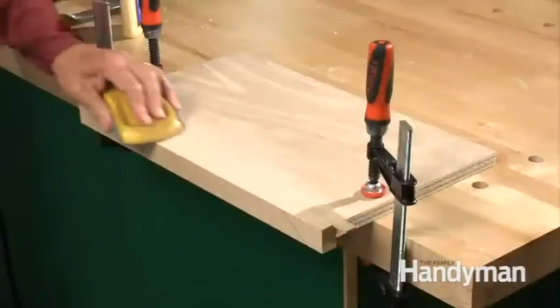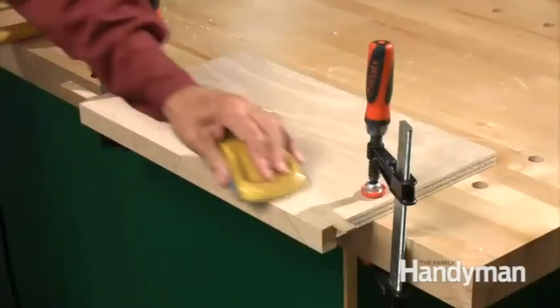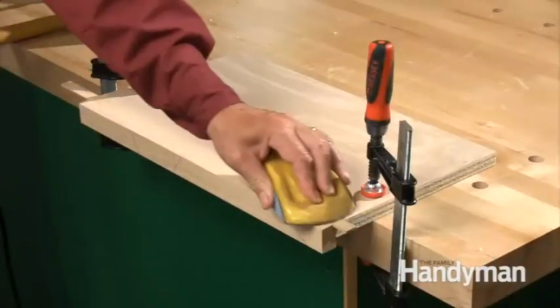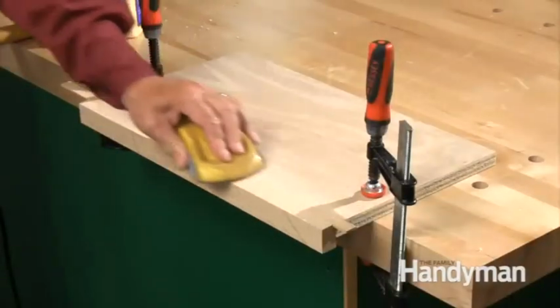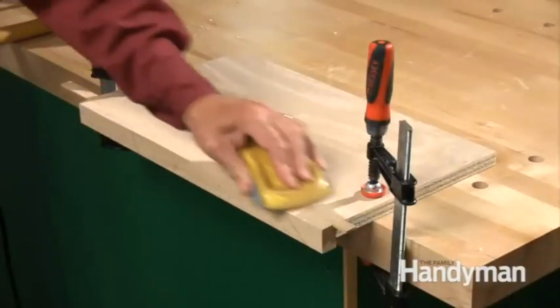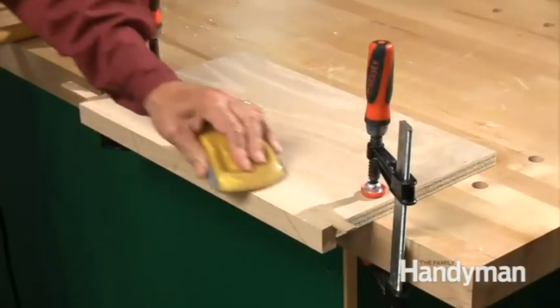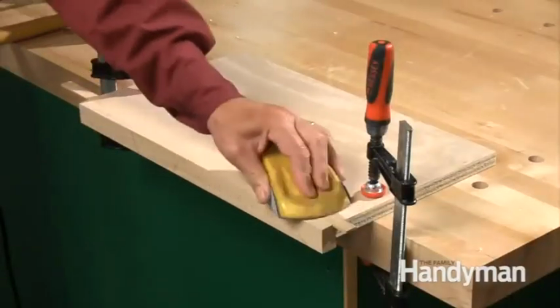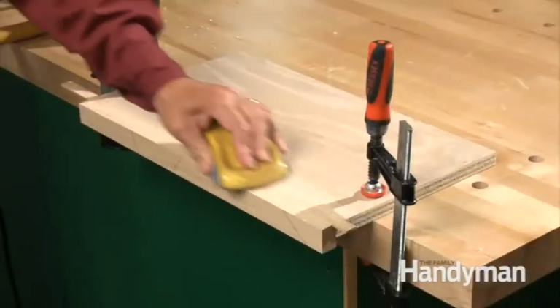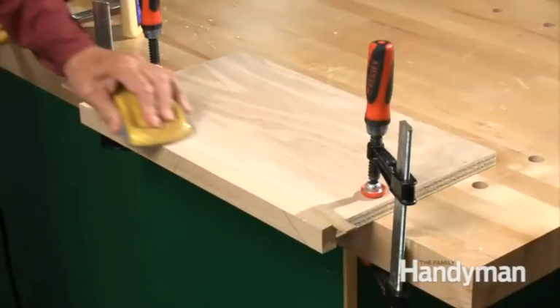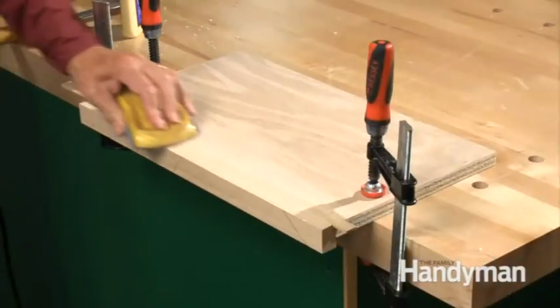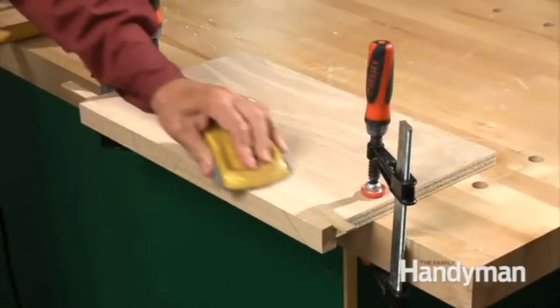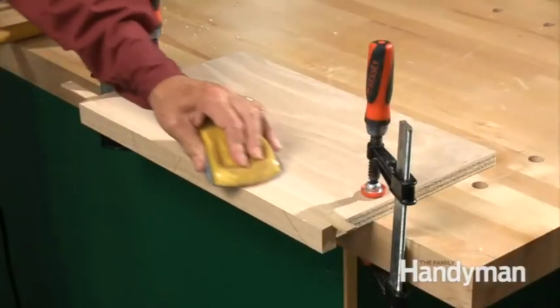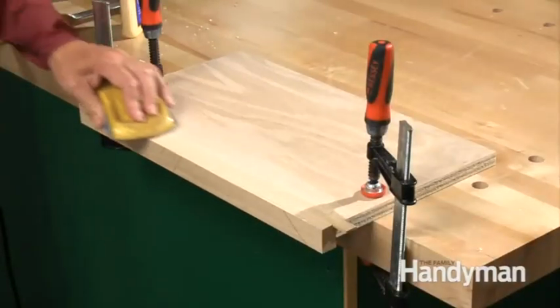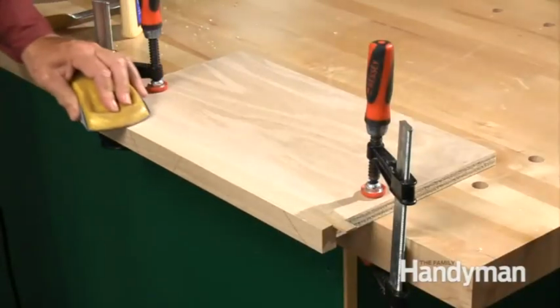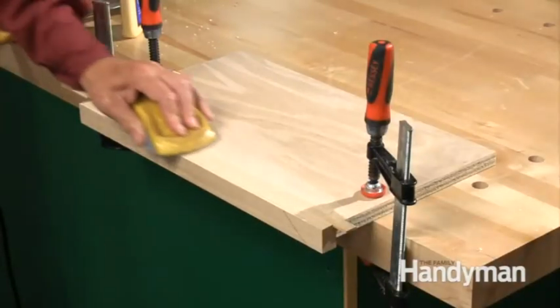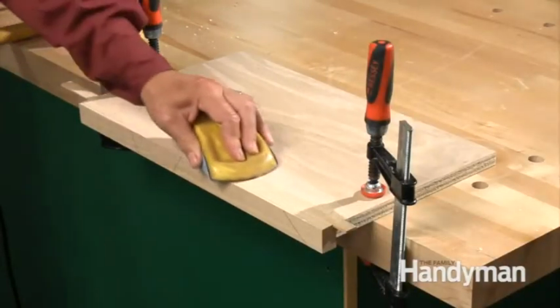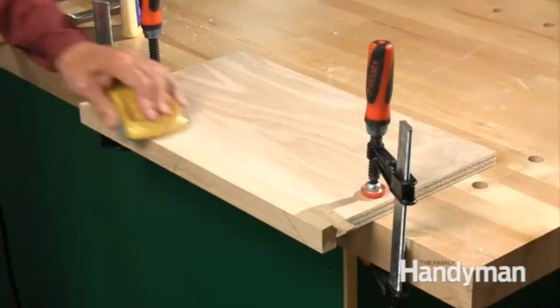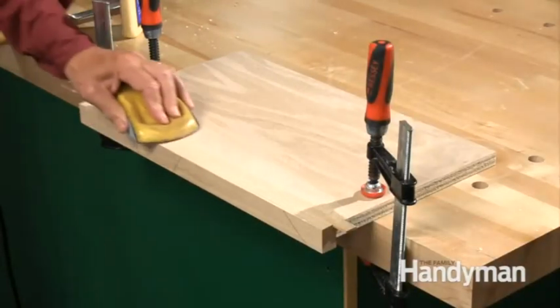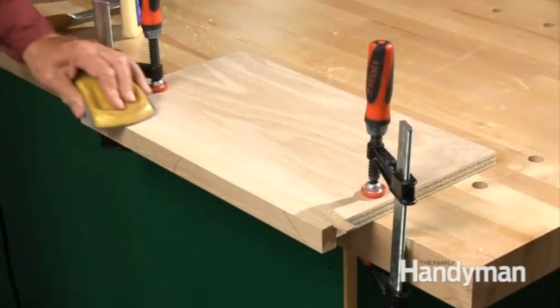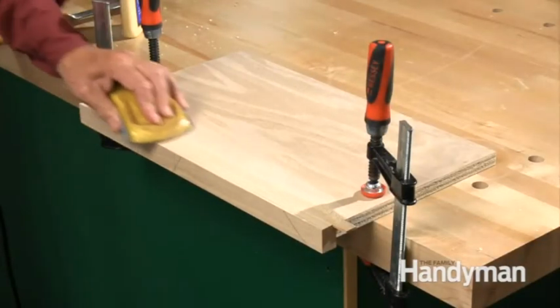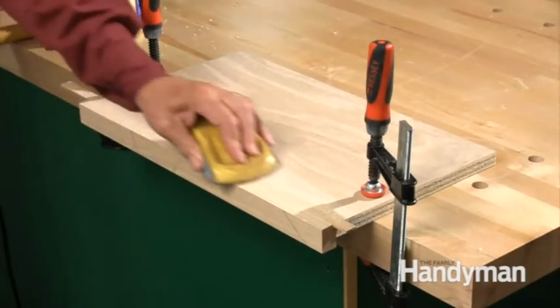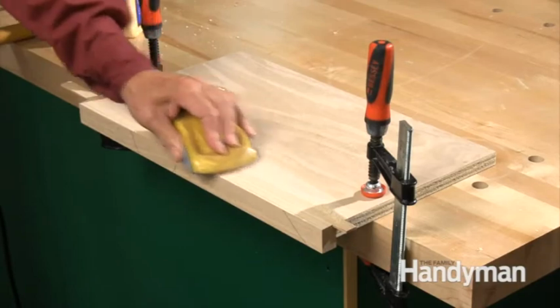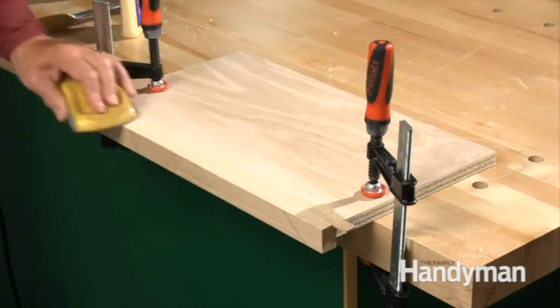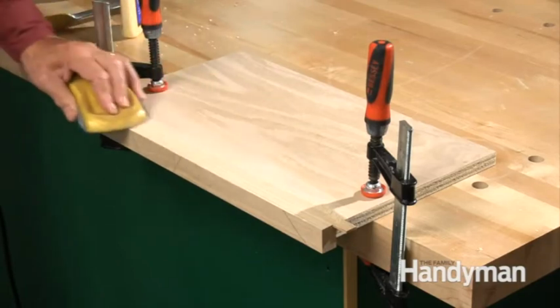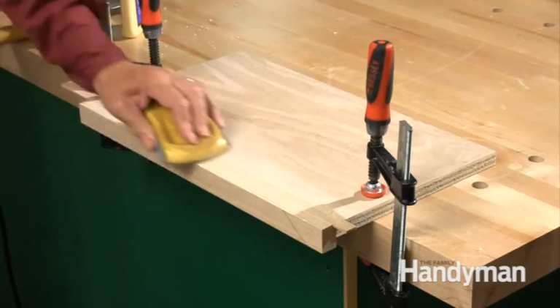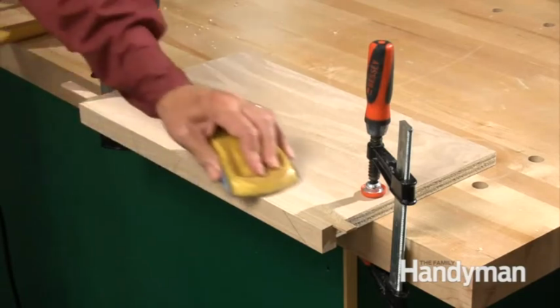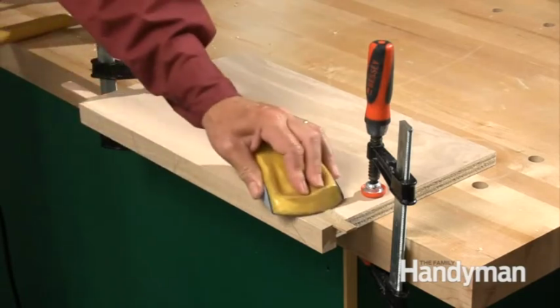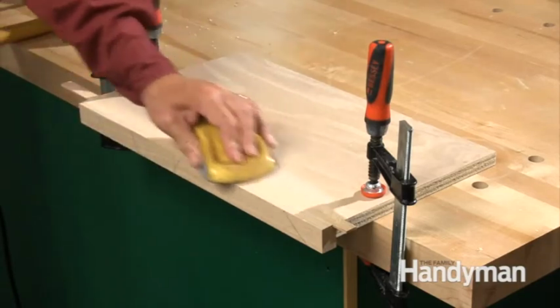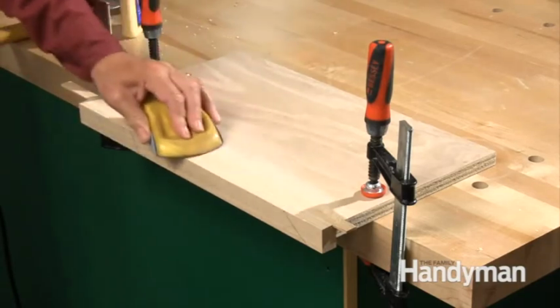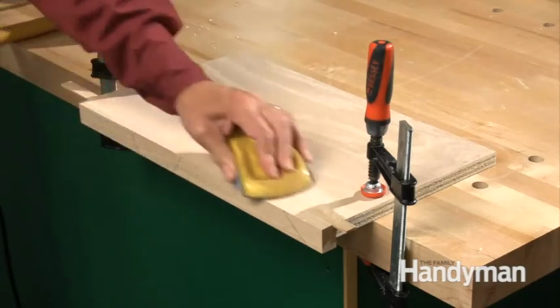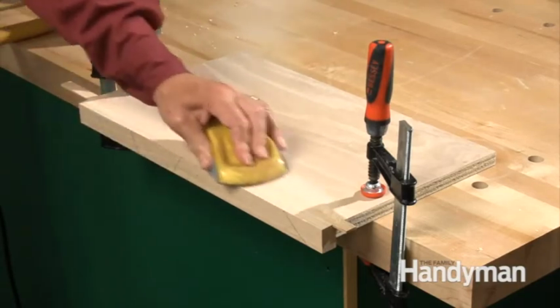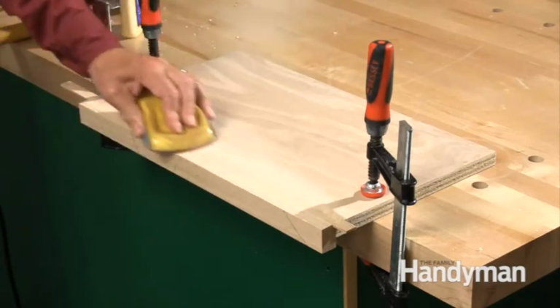After the glue is dried, use 120-grit sandpaper with a sanding block to flush up the repair.